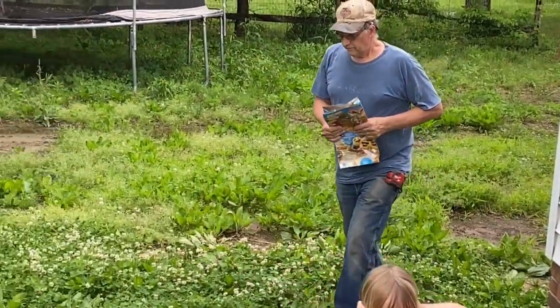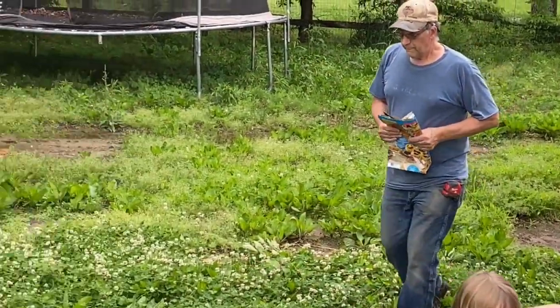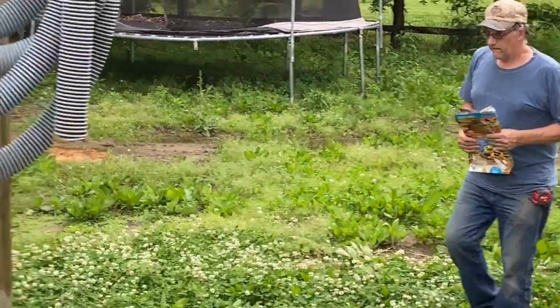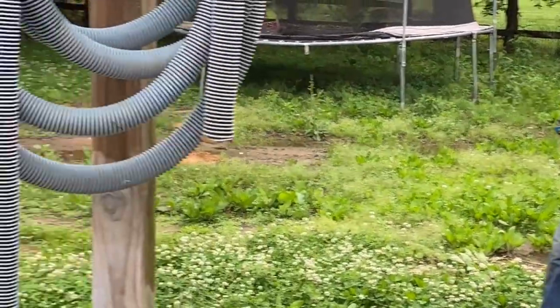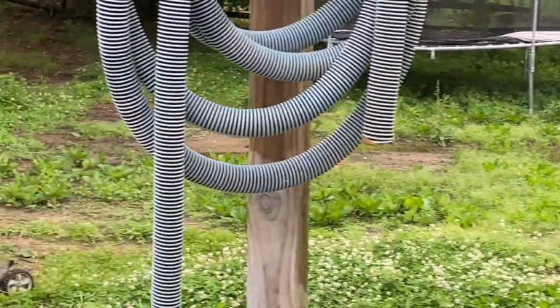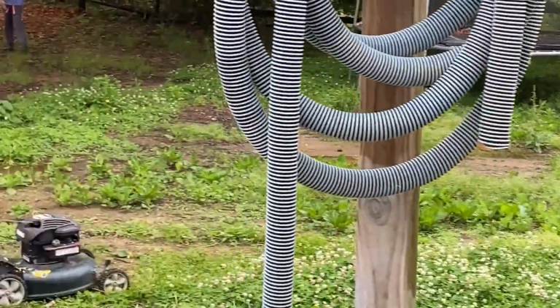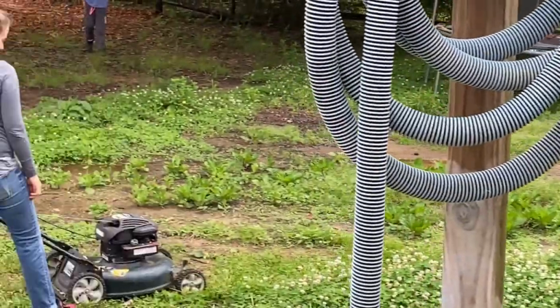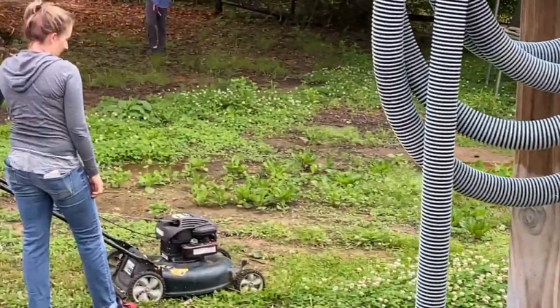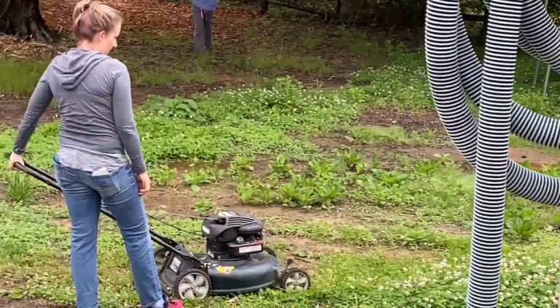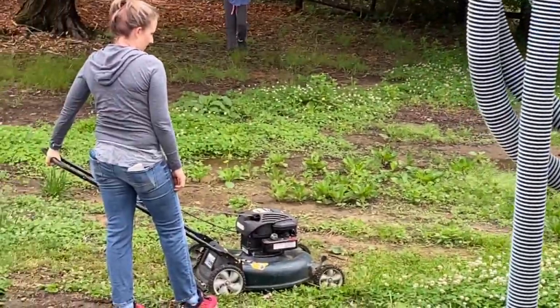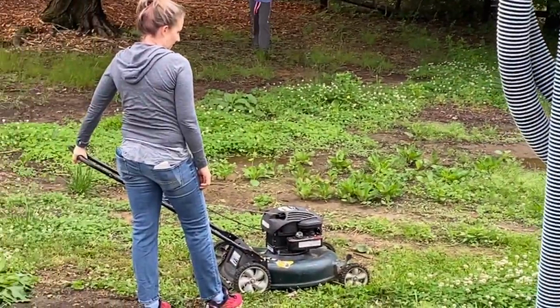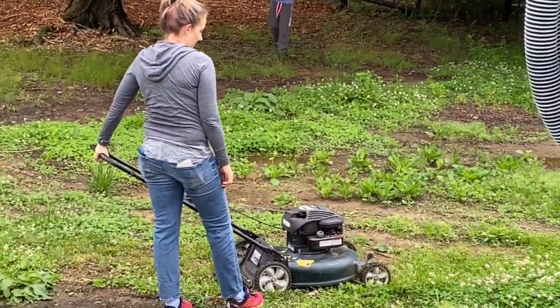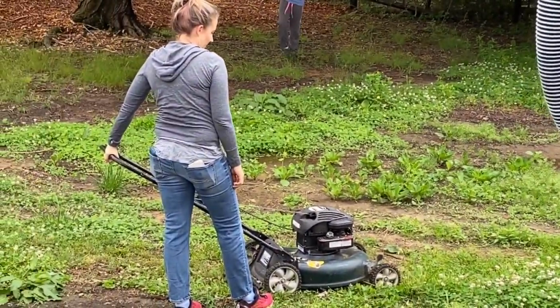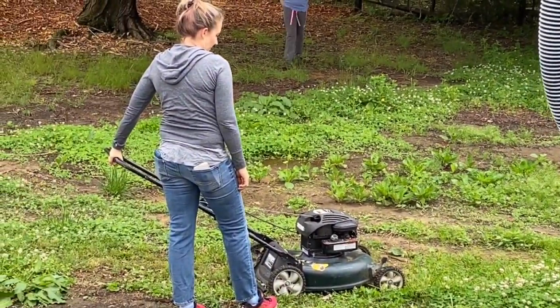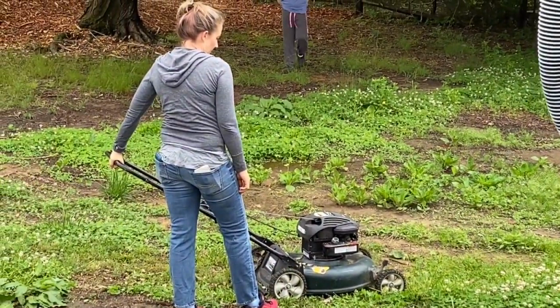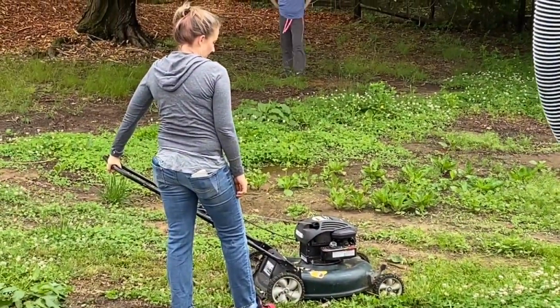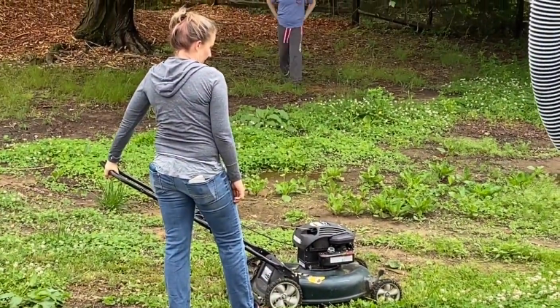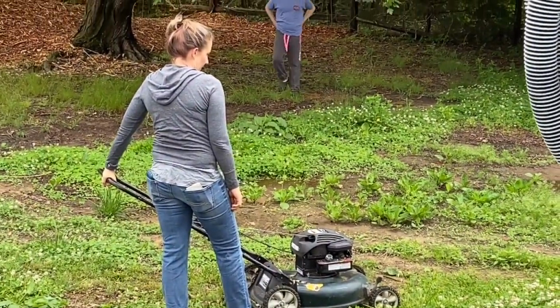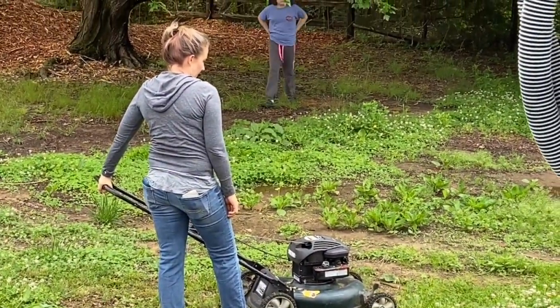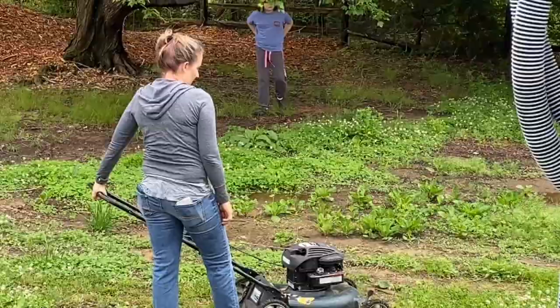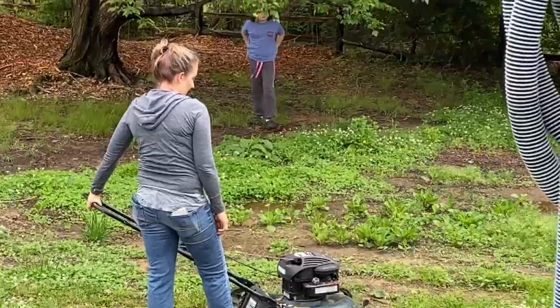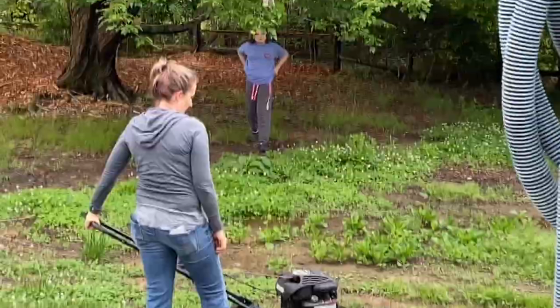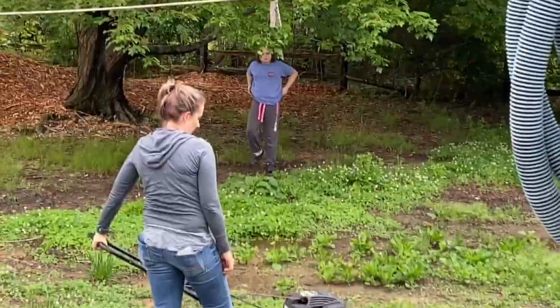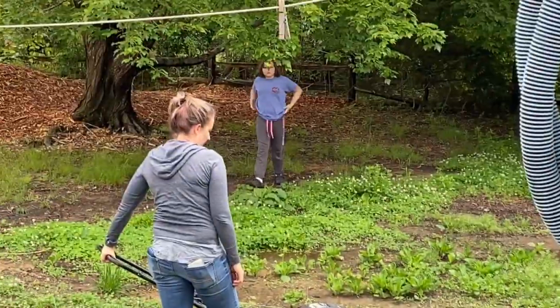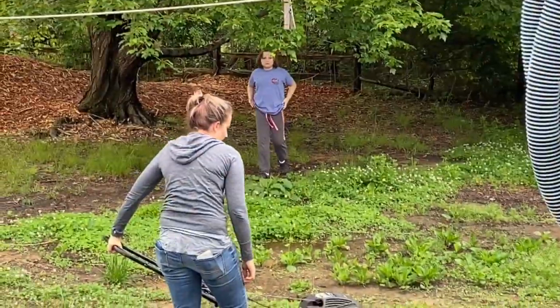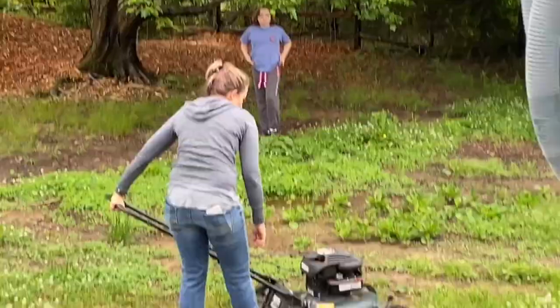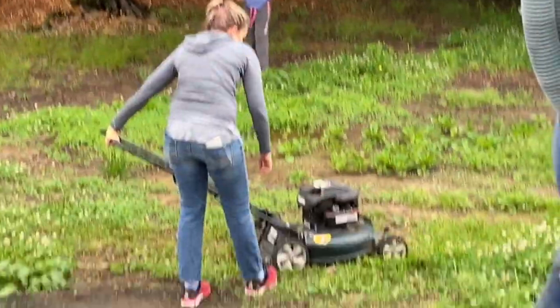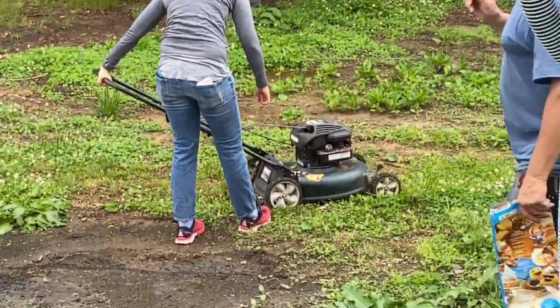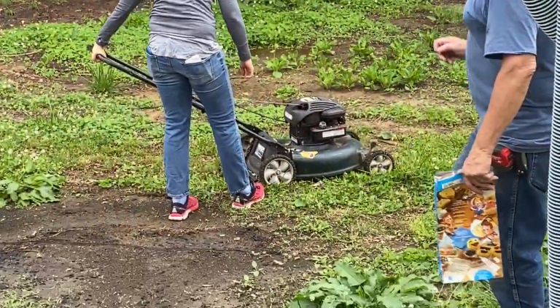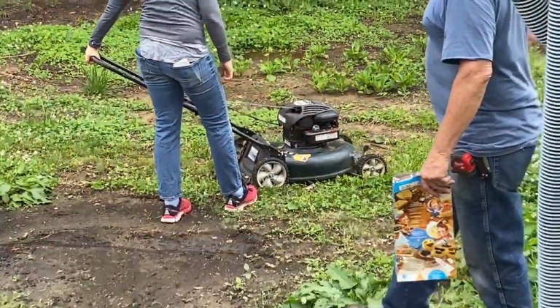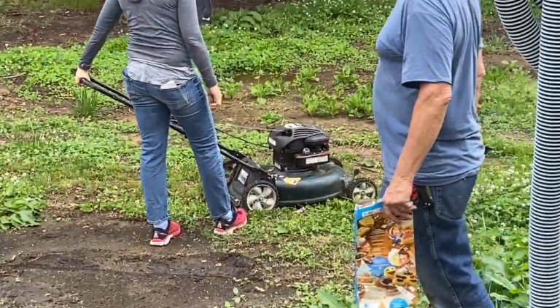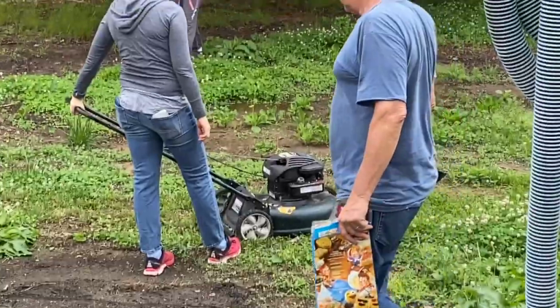Our daughter Sarah is back over again helping. She's mowing this time instead of trimming bushes. She has three girls.